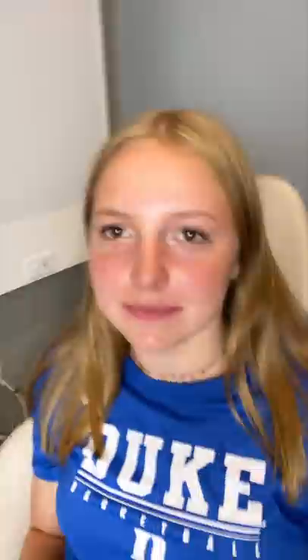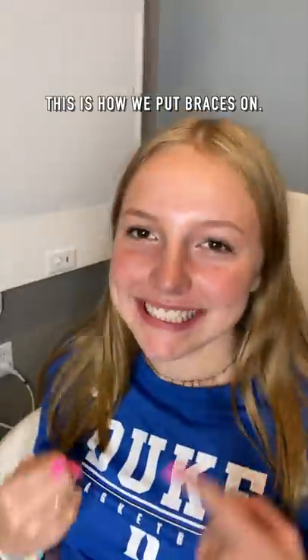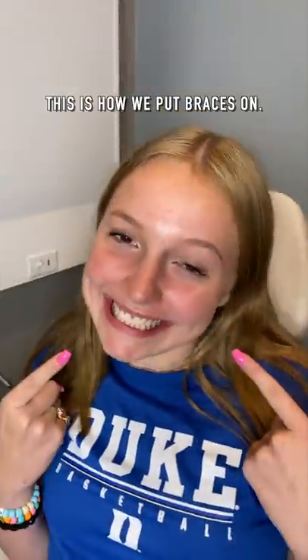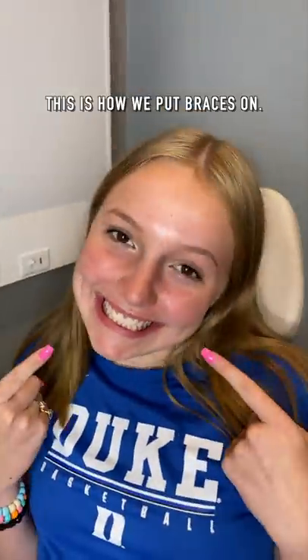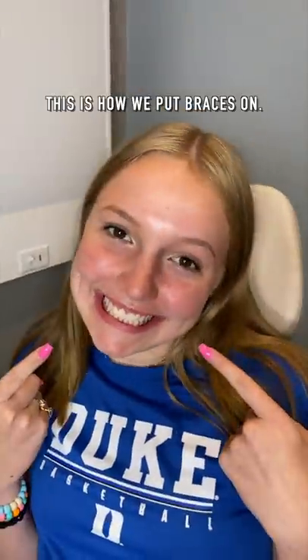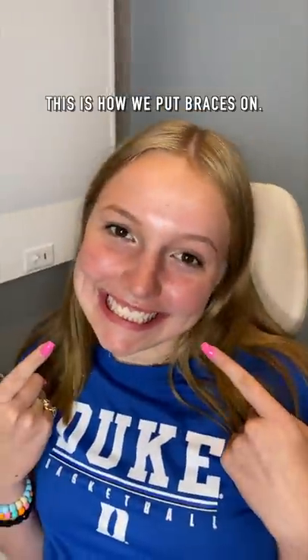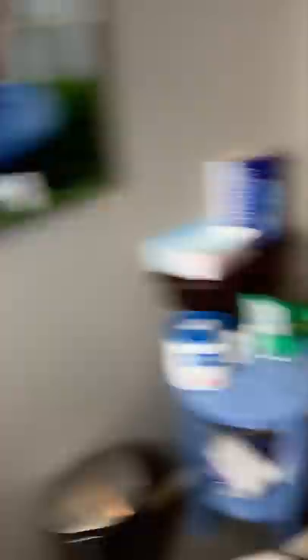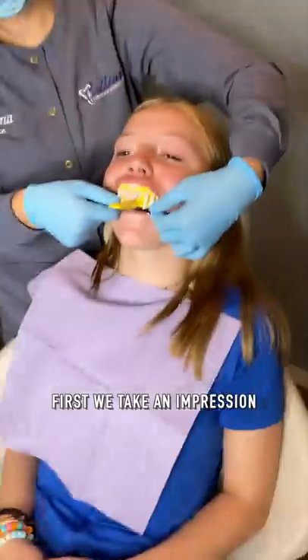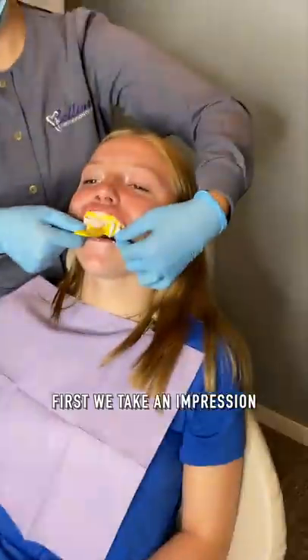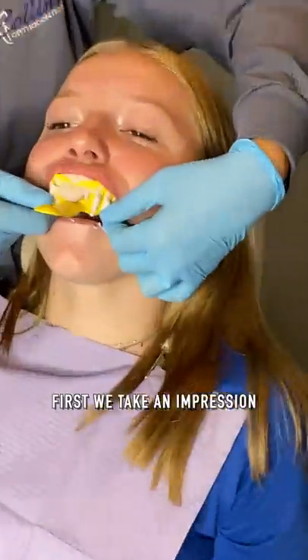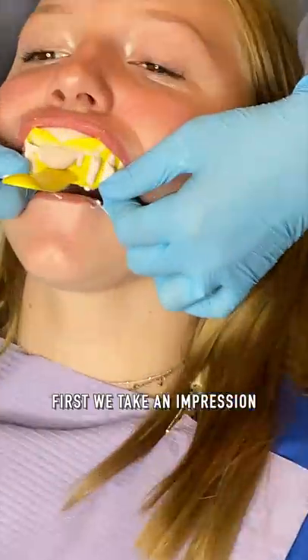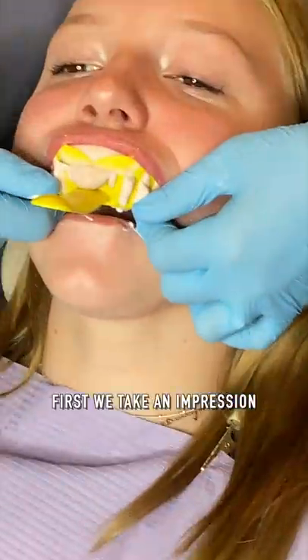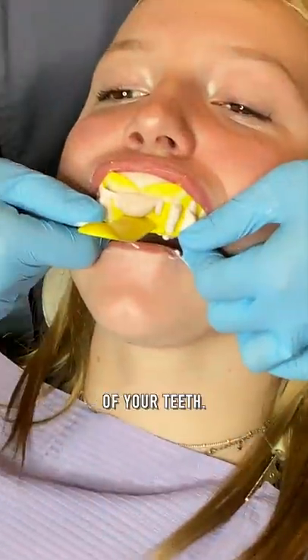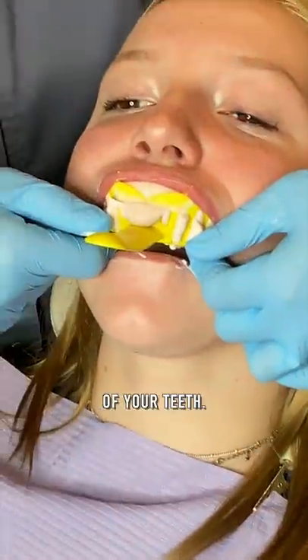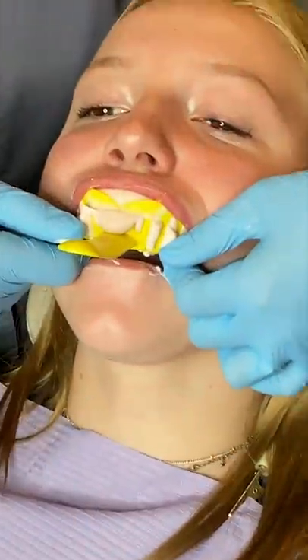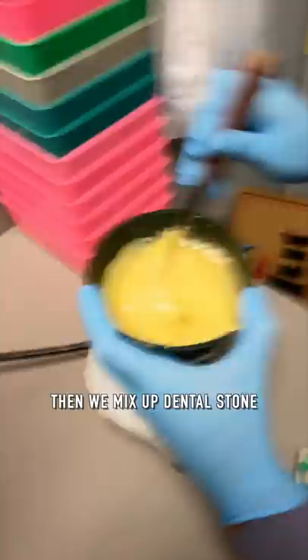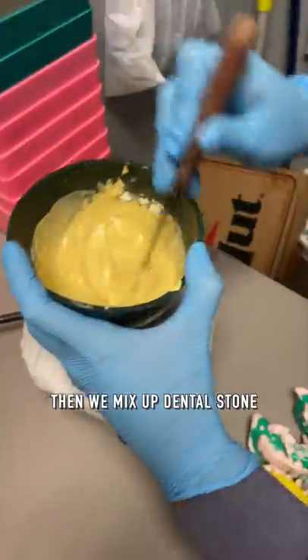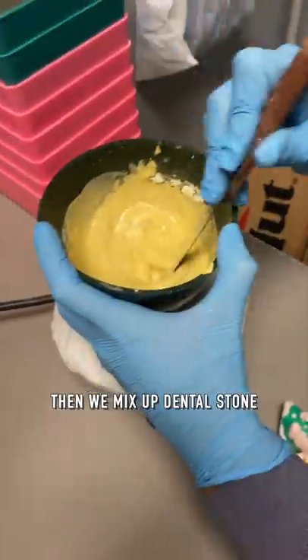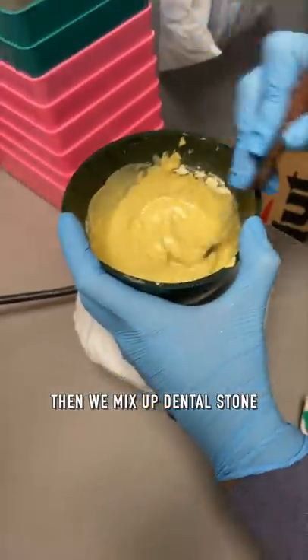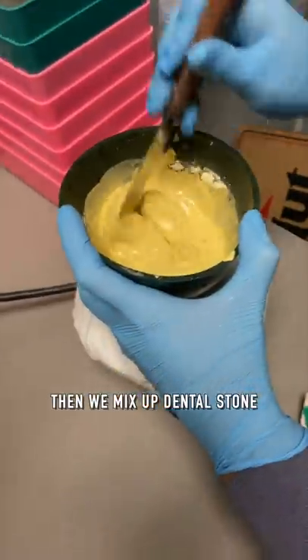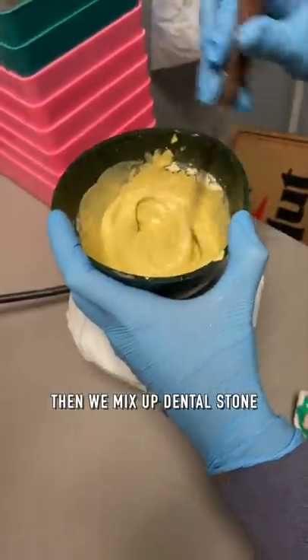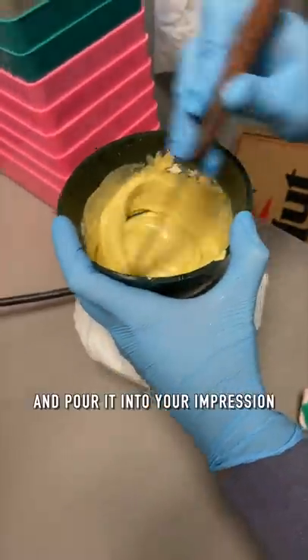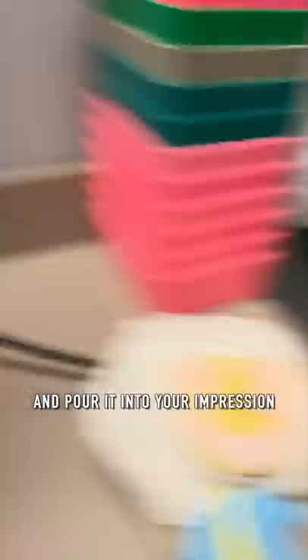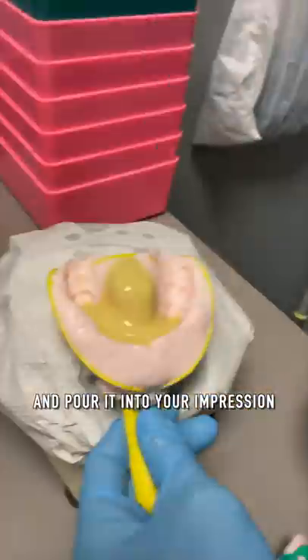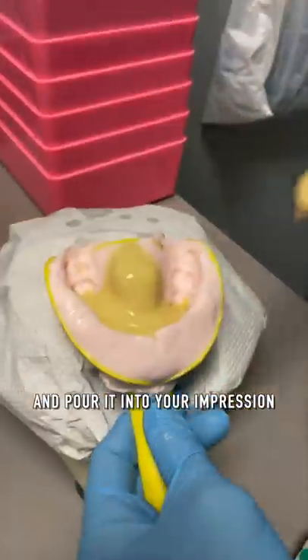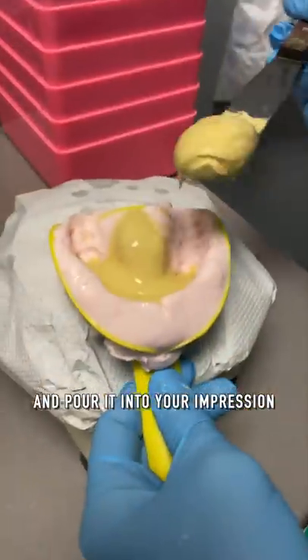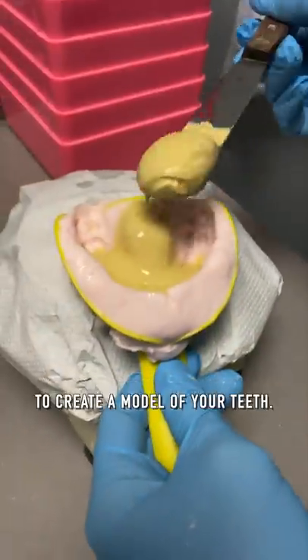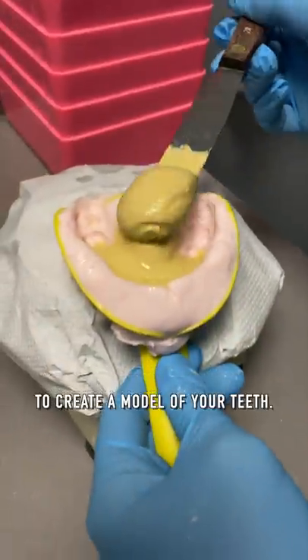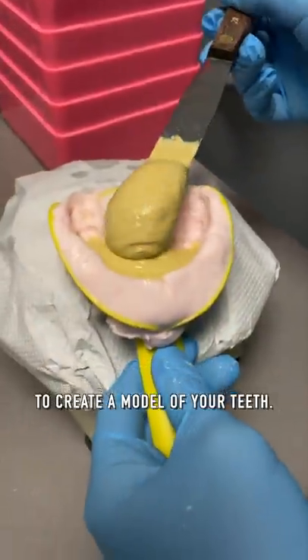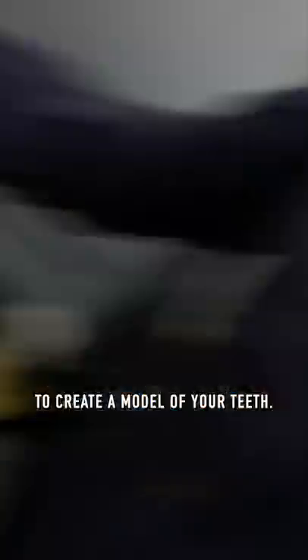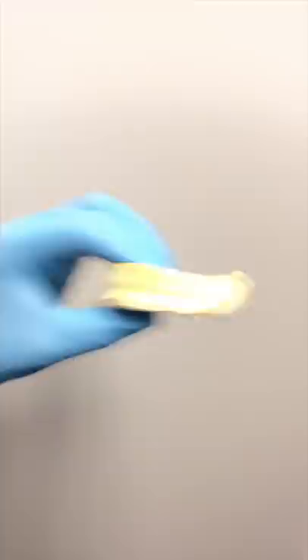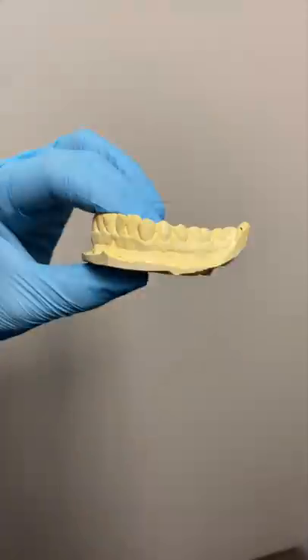This is how we put braces on. First we take an impression of your teeth. Then we mix up dental stone and pour it into your impression to create a model of your teeth.